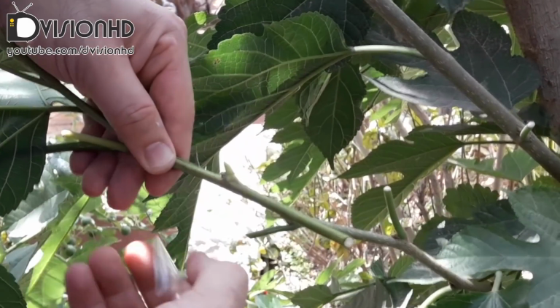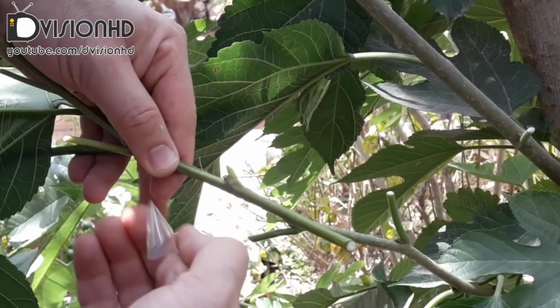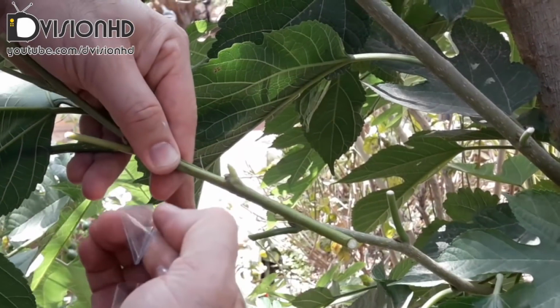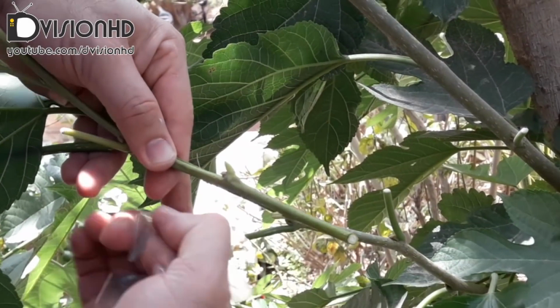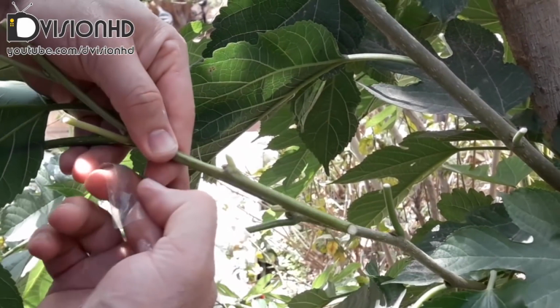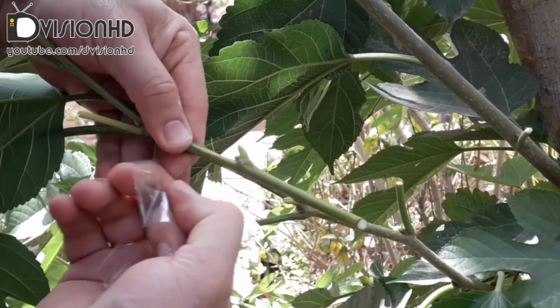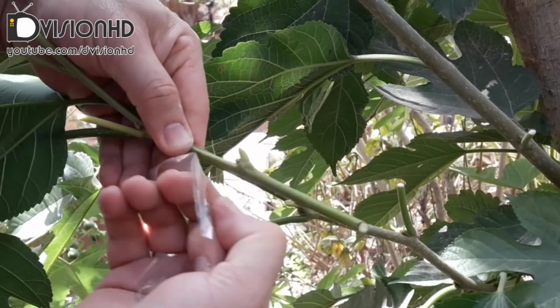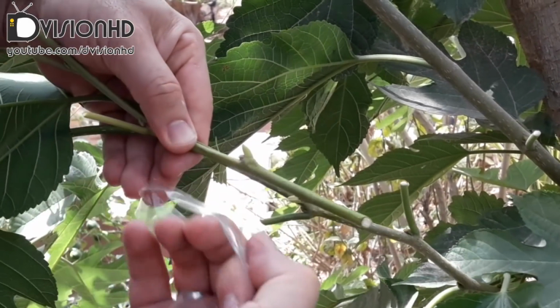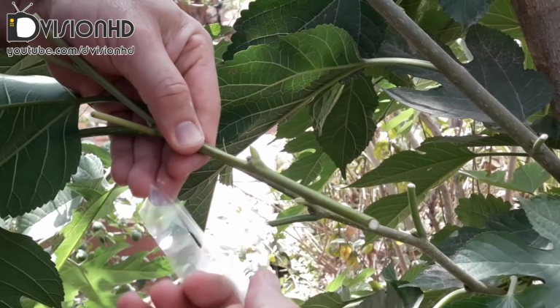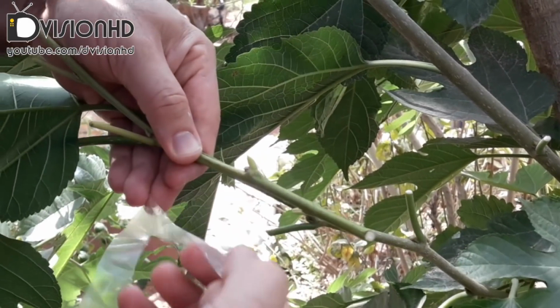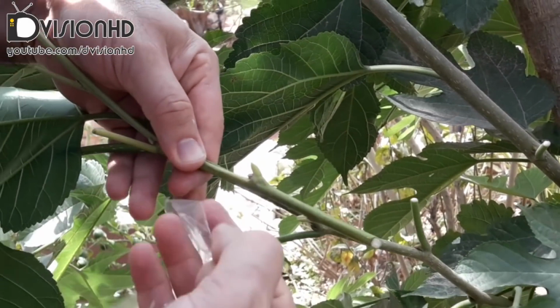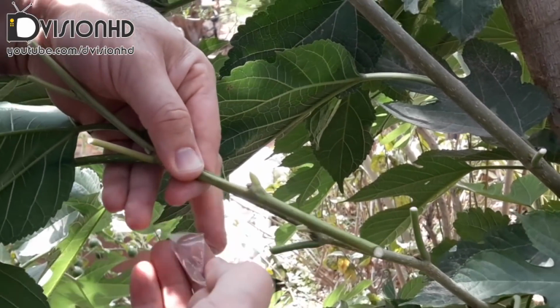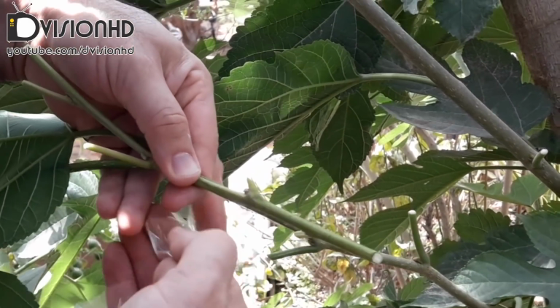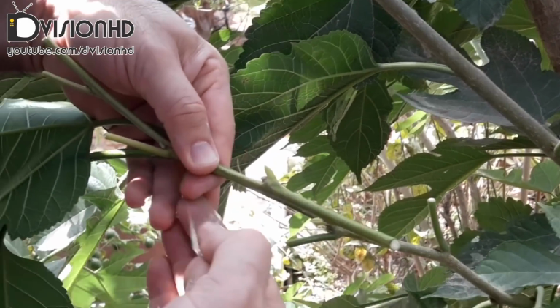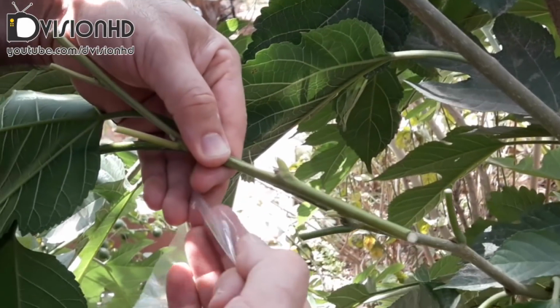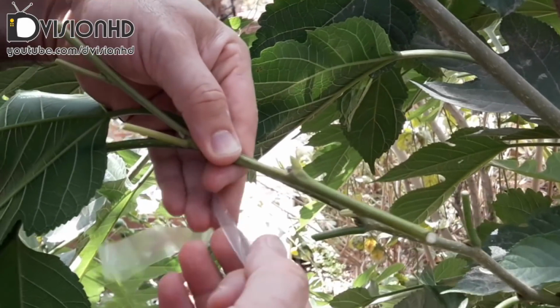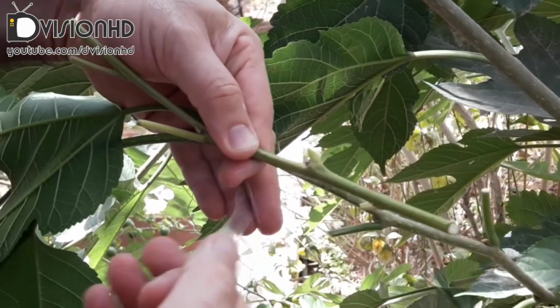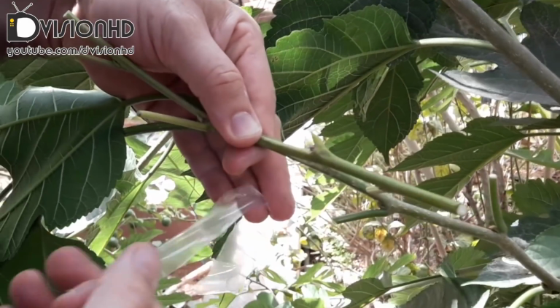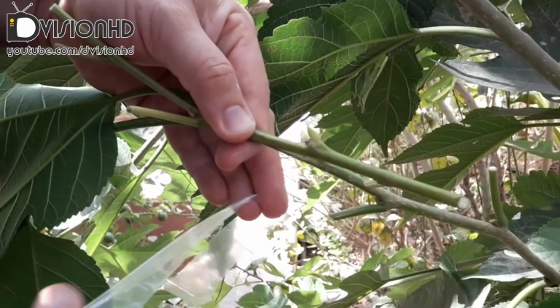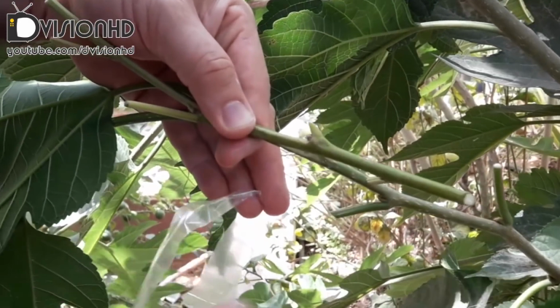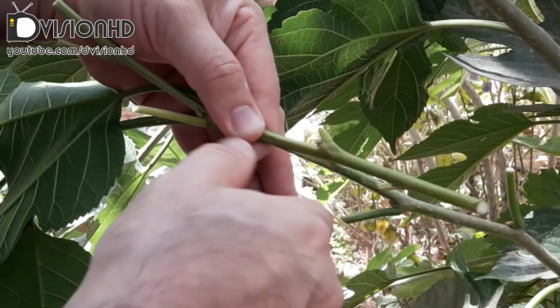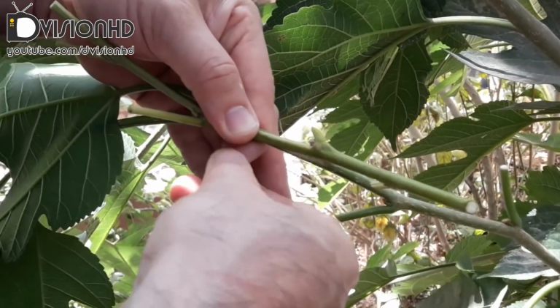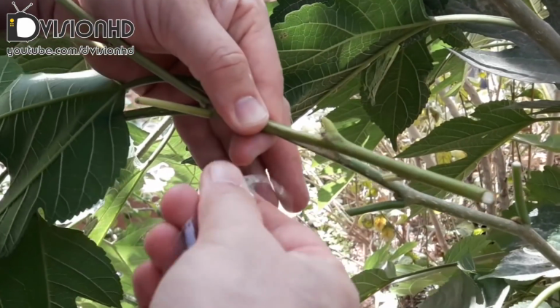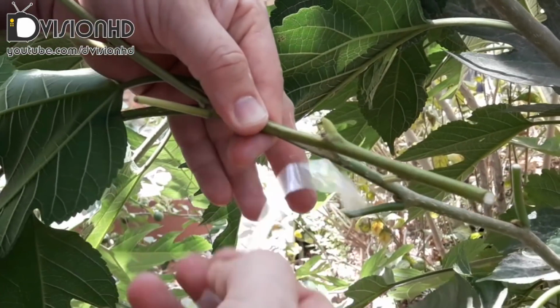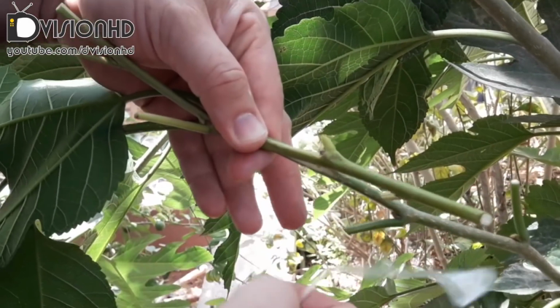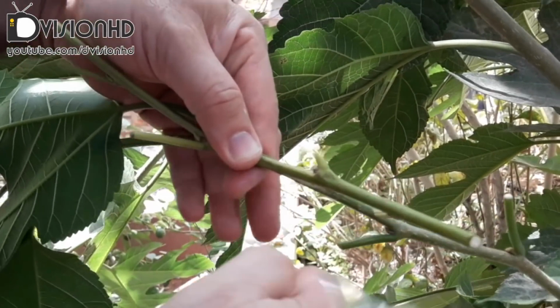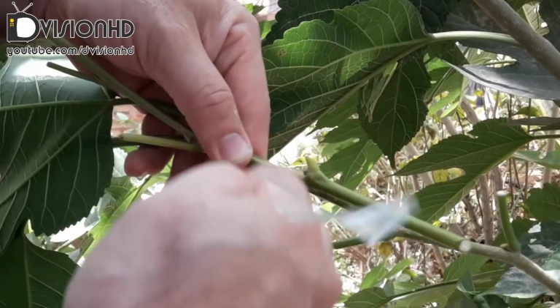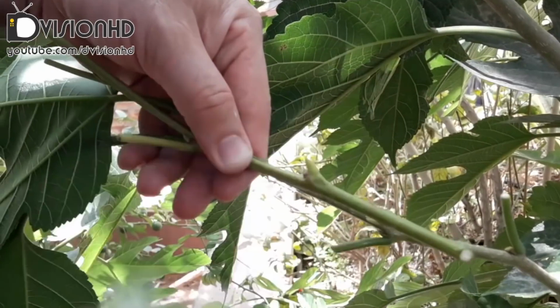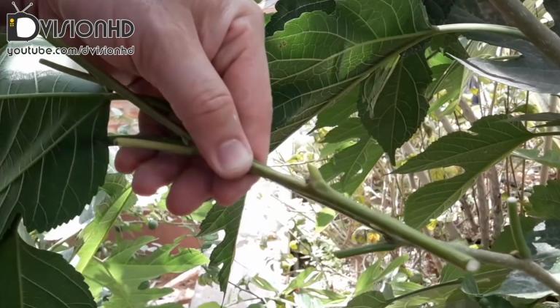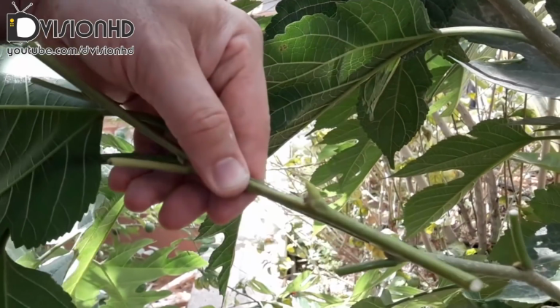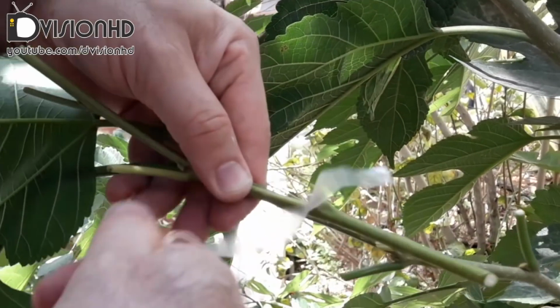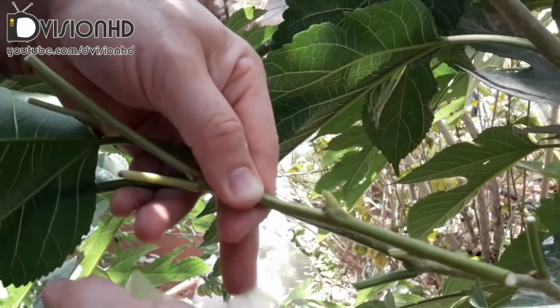Wrap the grafting joint with the grafting tape or other media nicely.